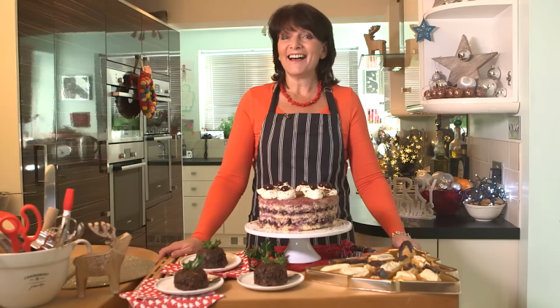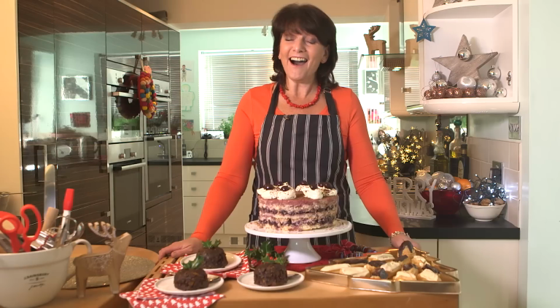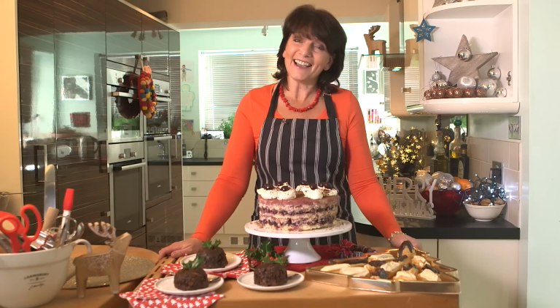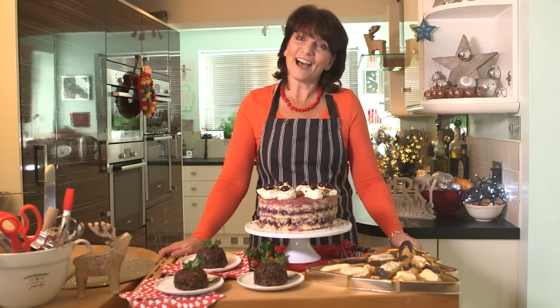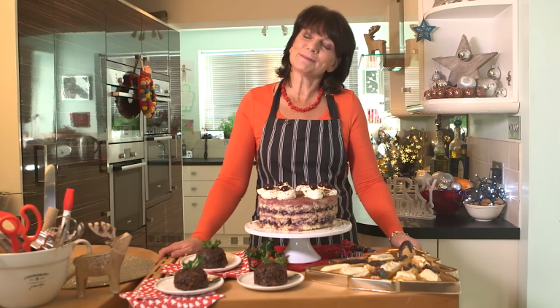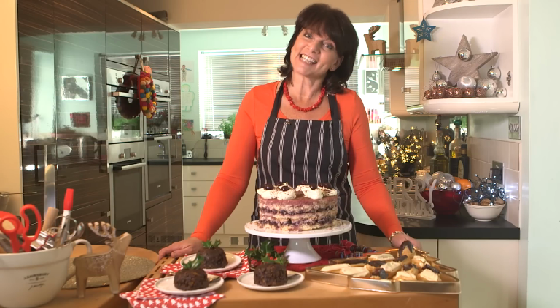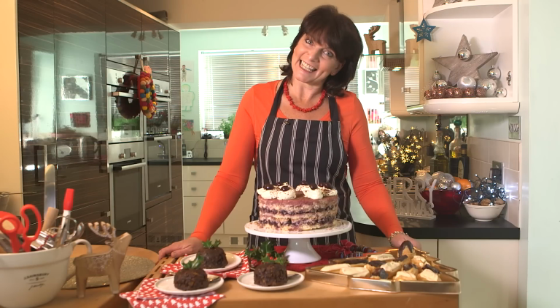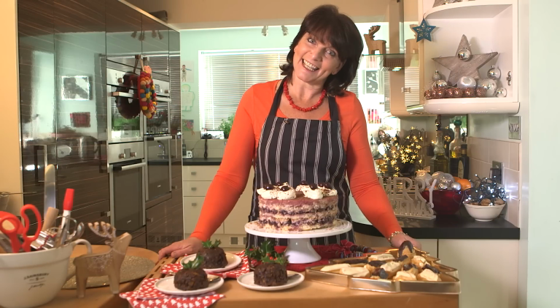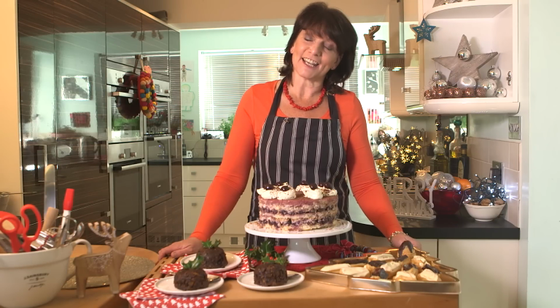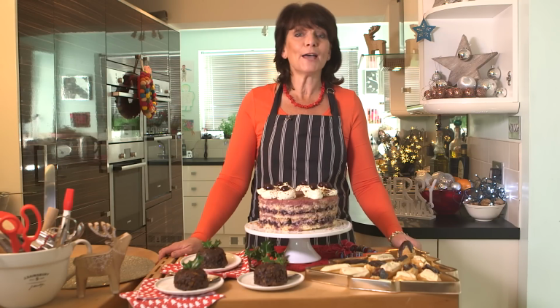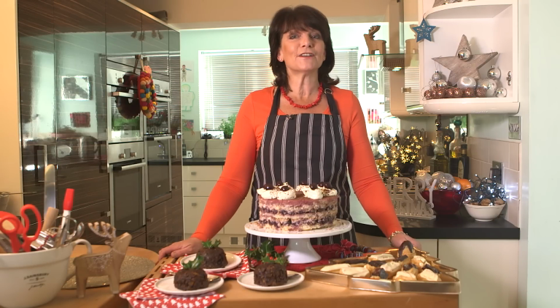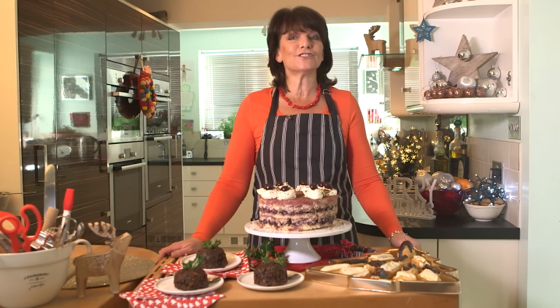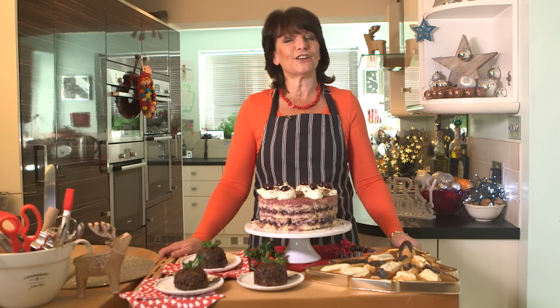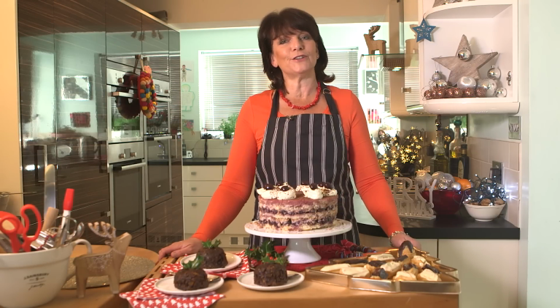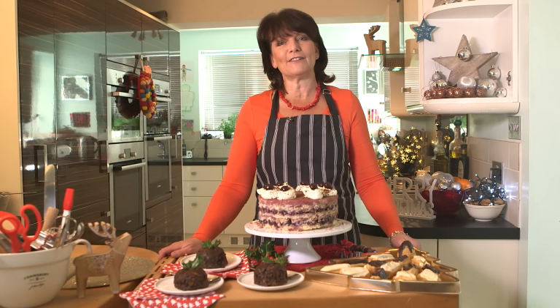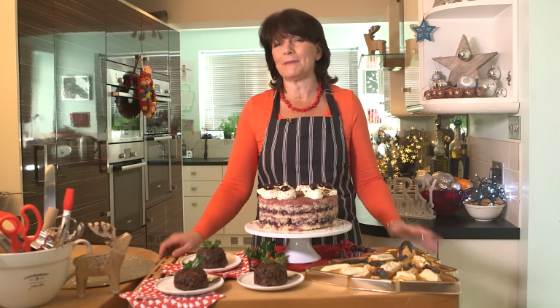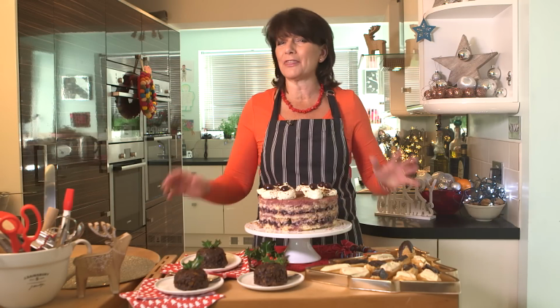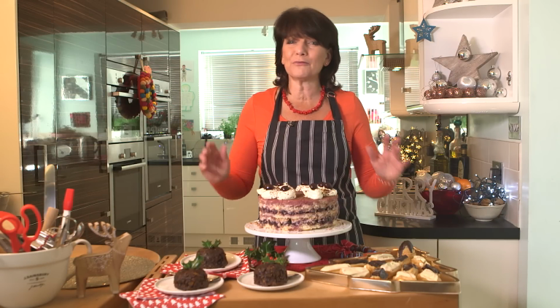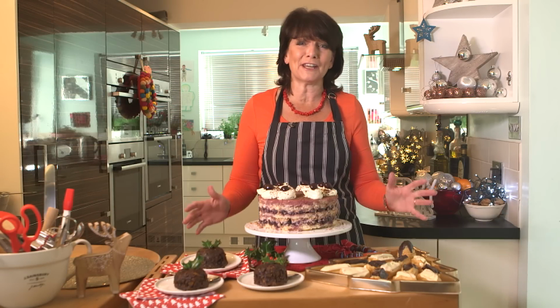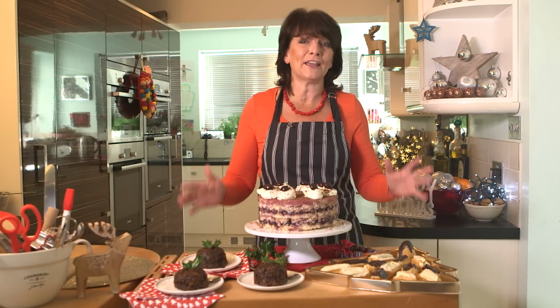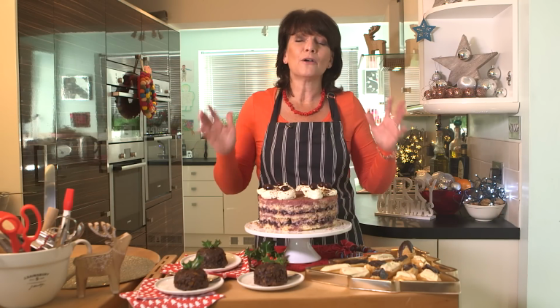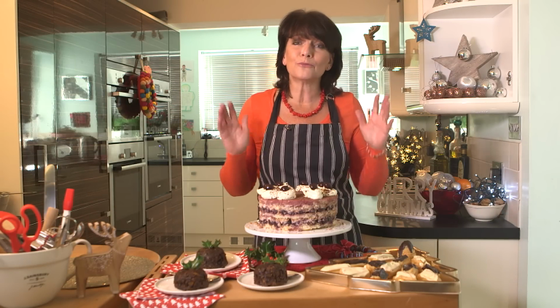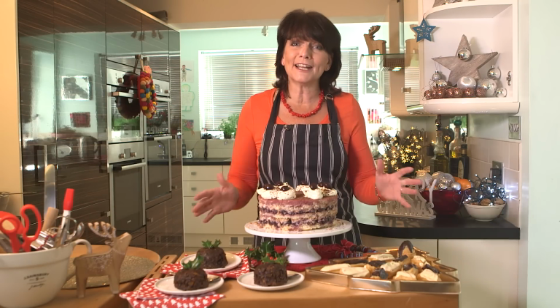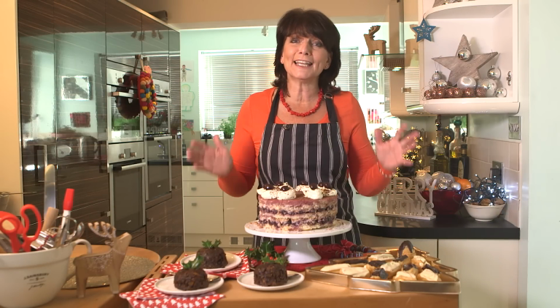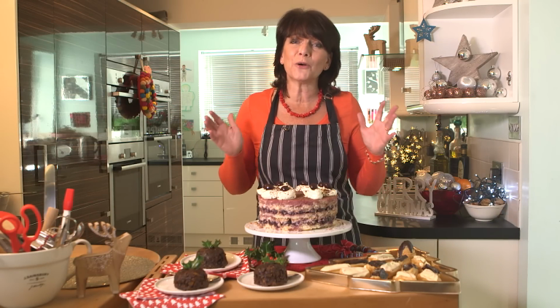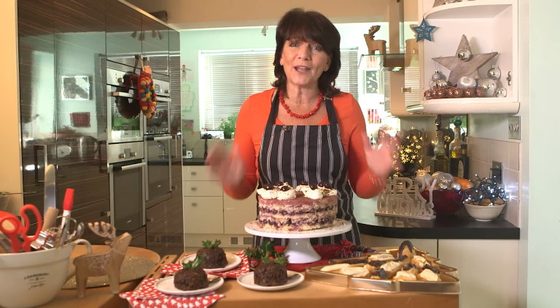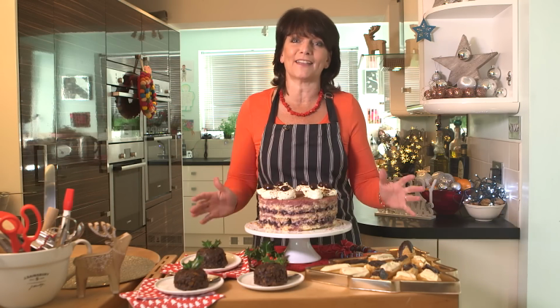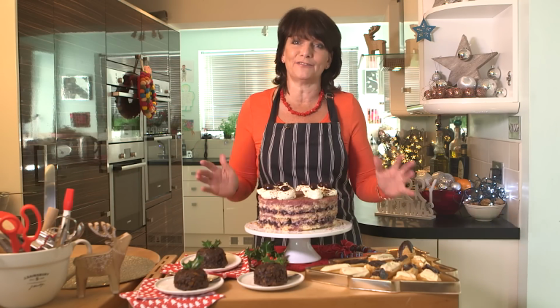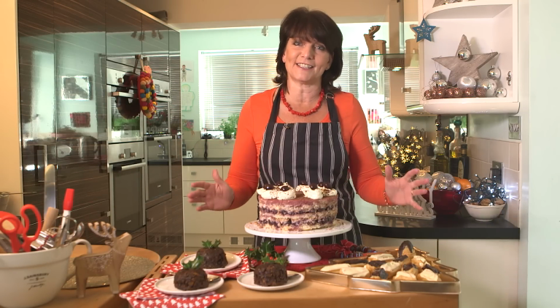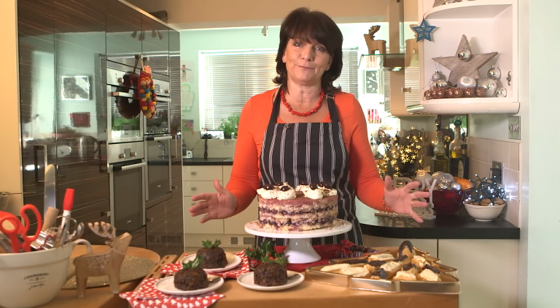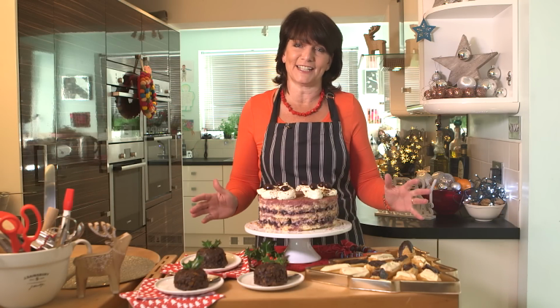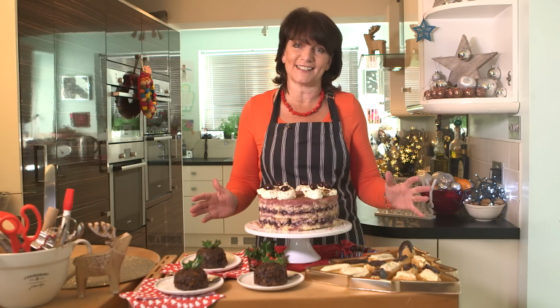Hi, I'm Sally and I'm going to show you how to make three really quick festive puddings.